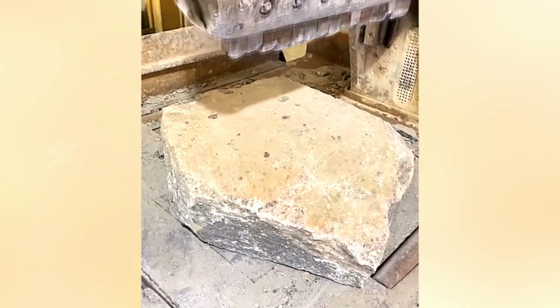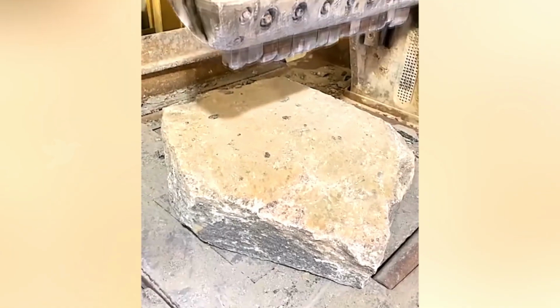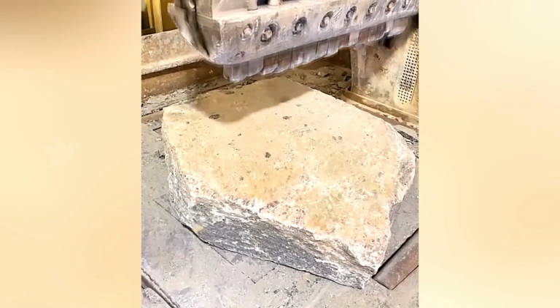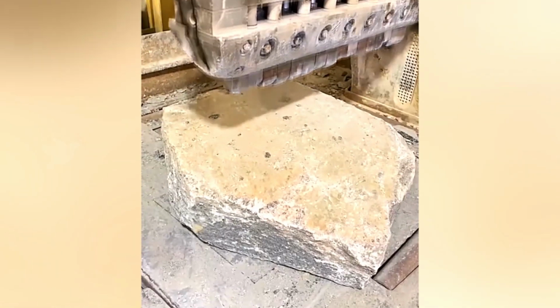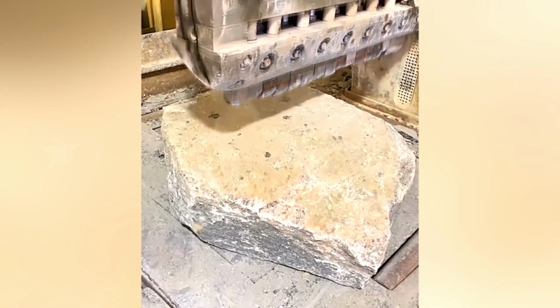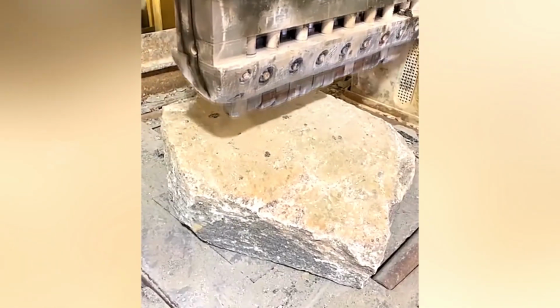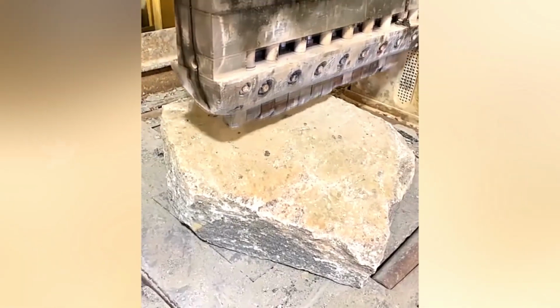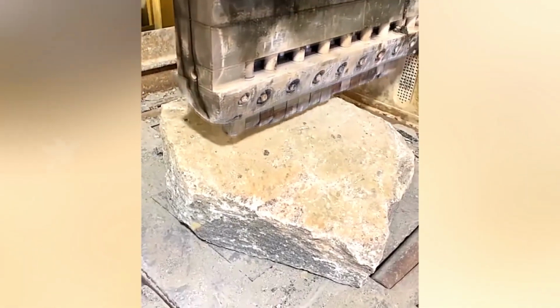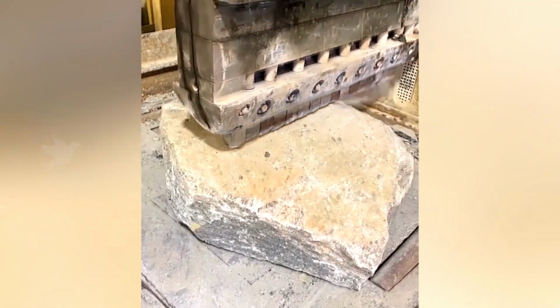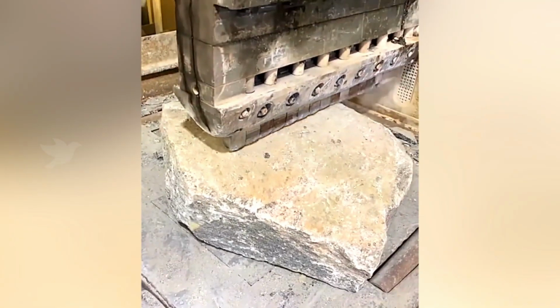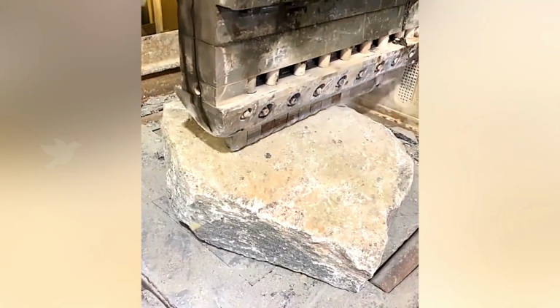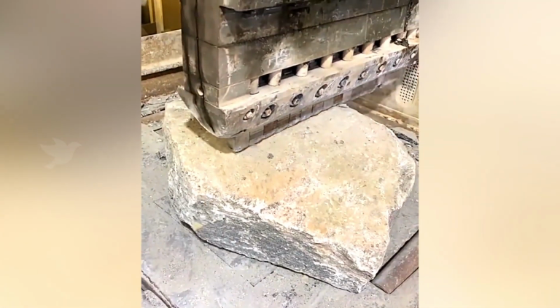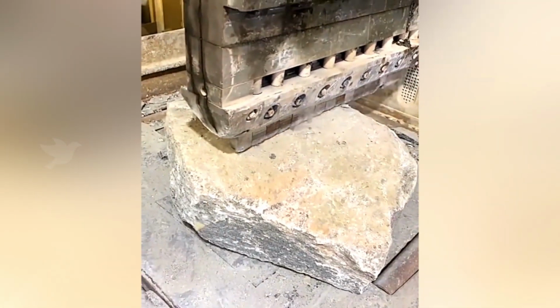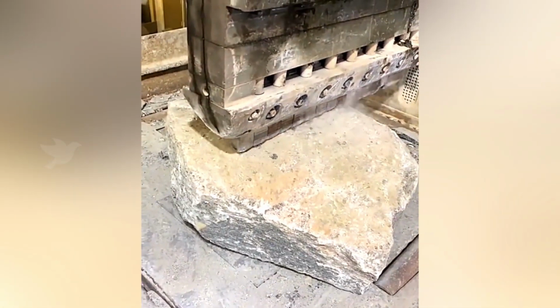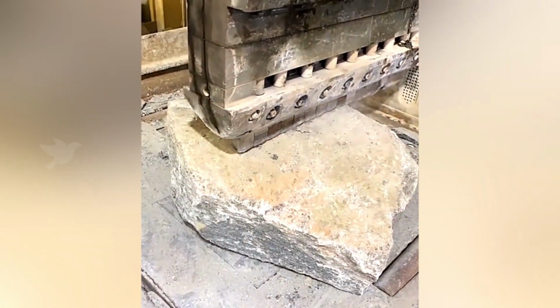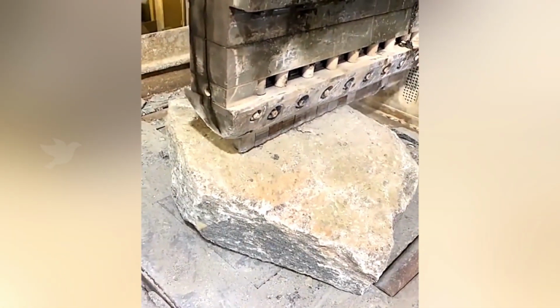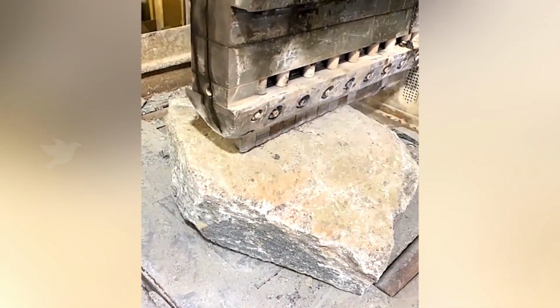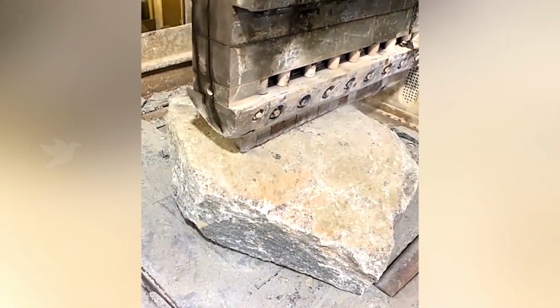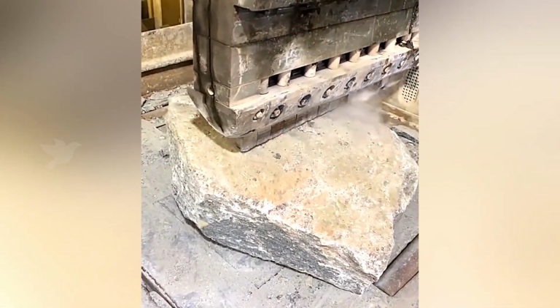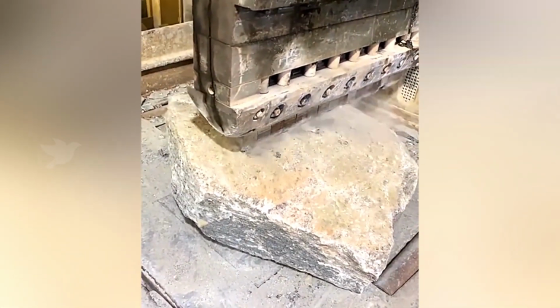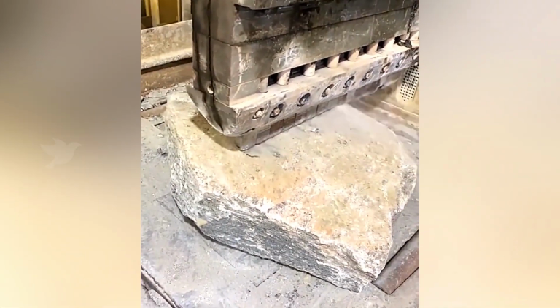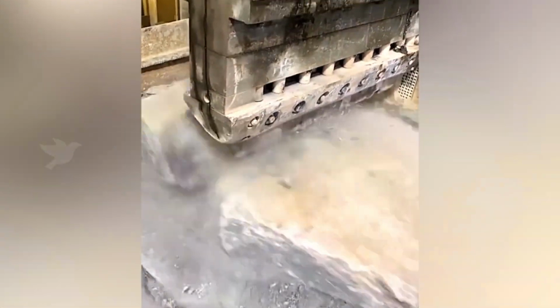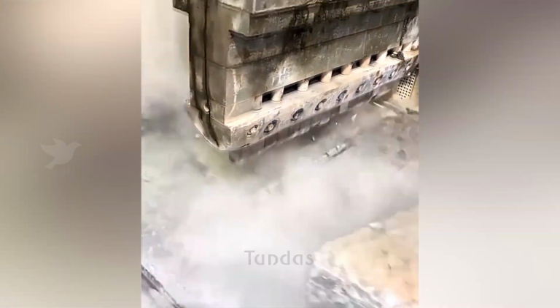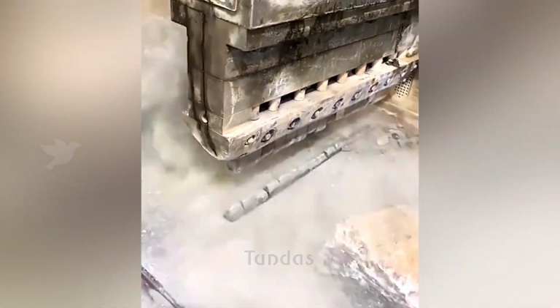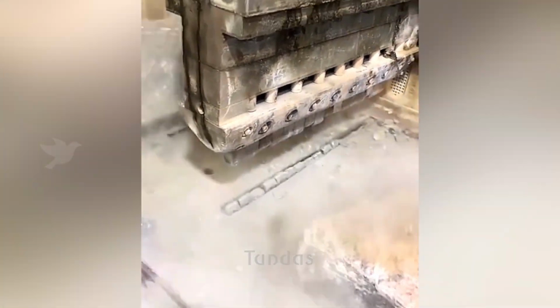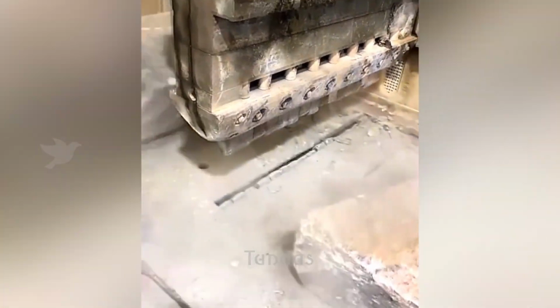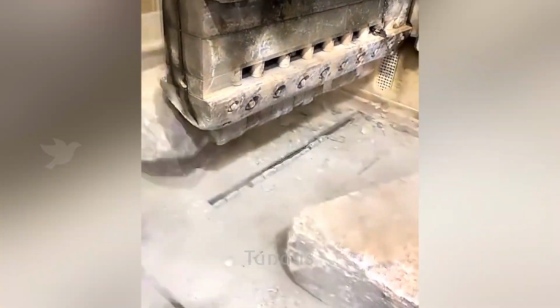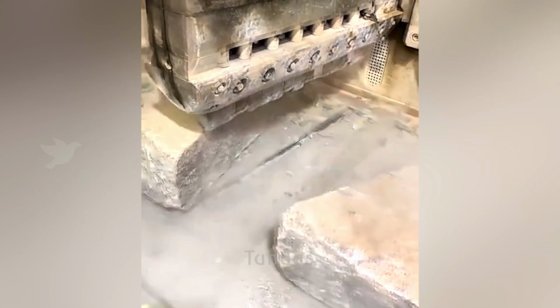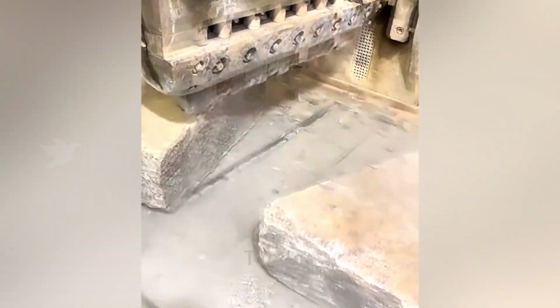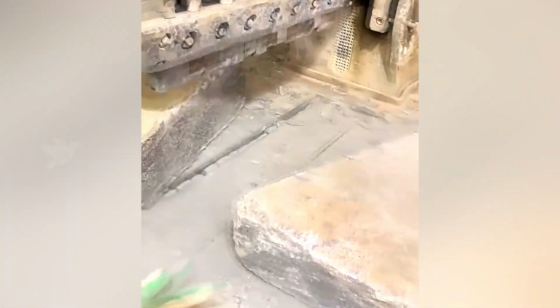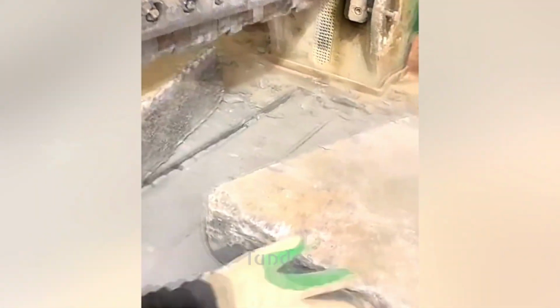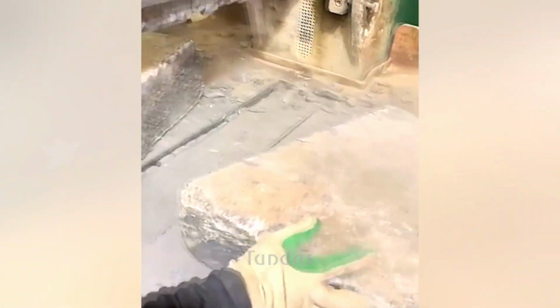This machine cleanly splits solid stone in half with just a few gentle strikes.